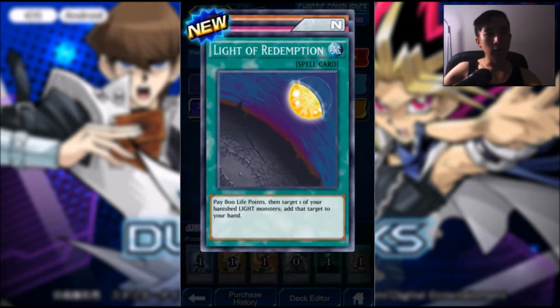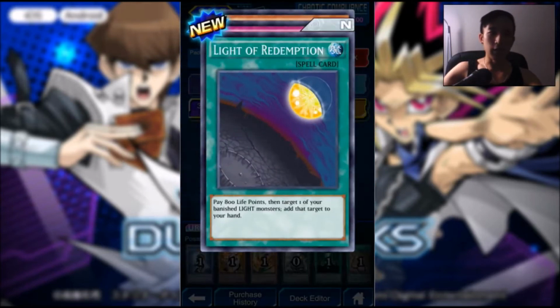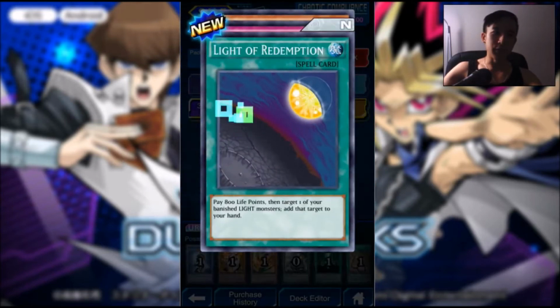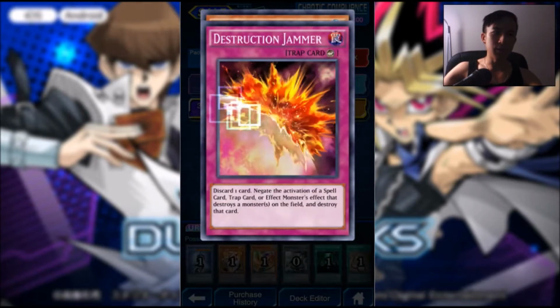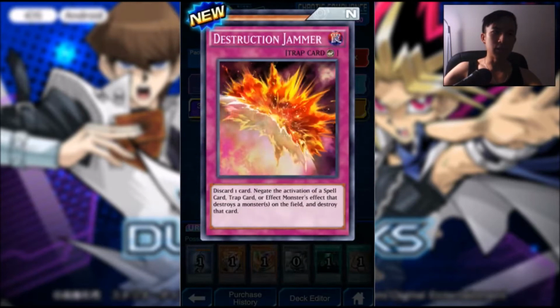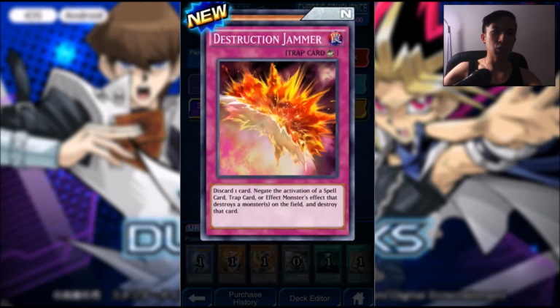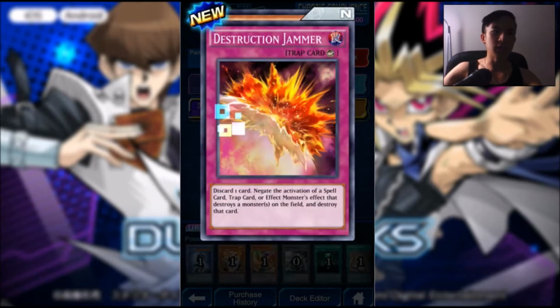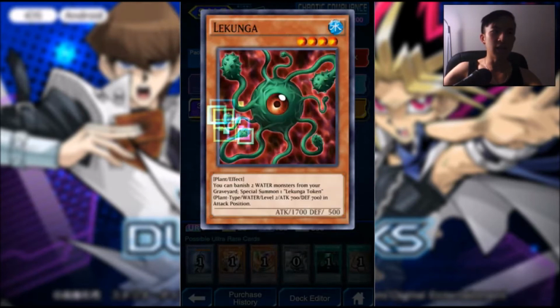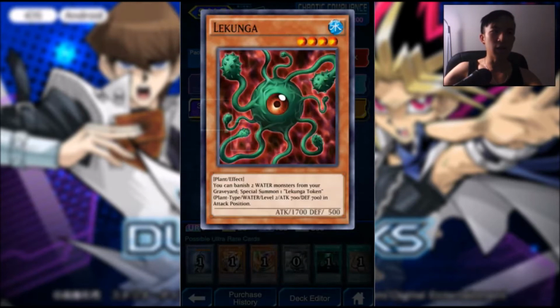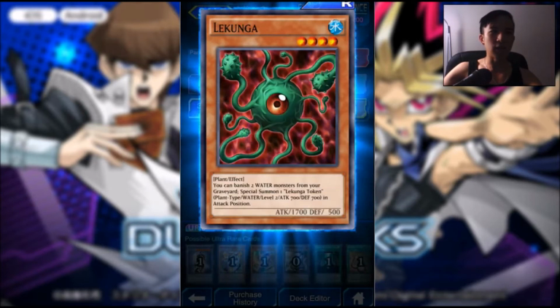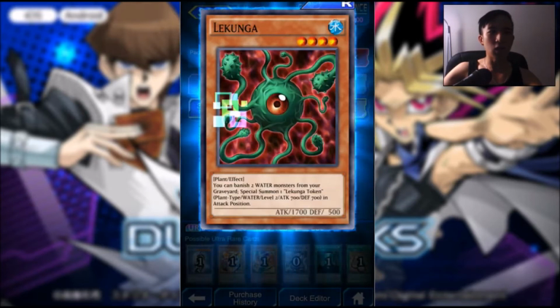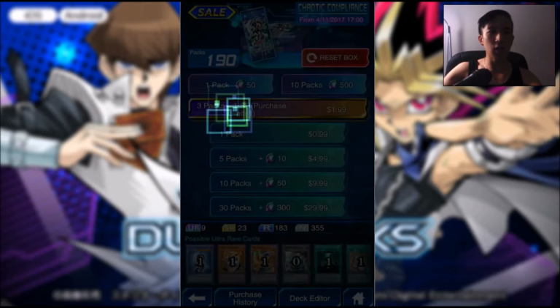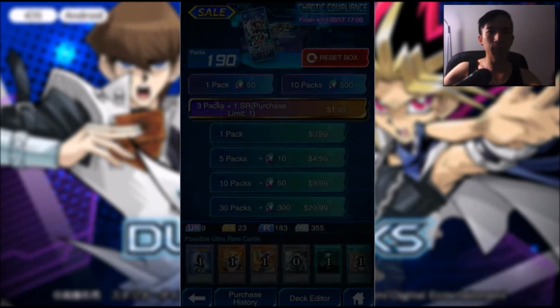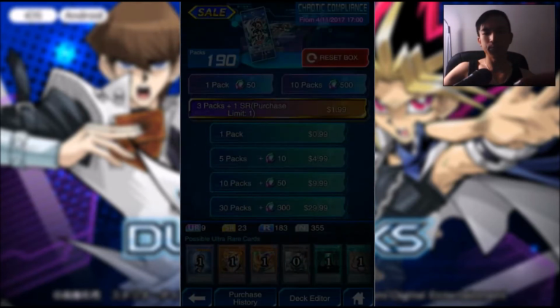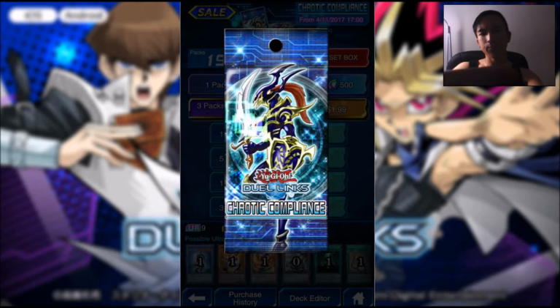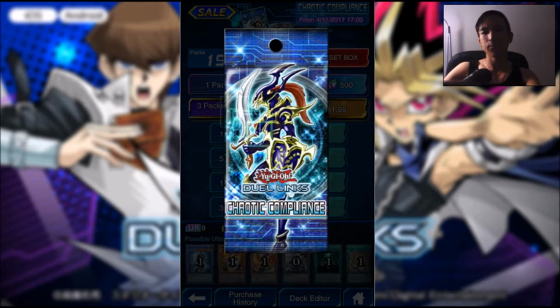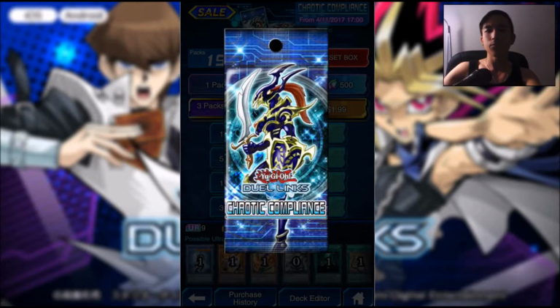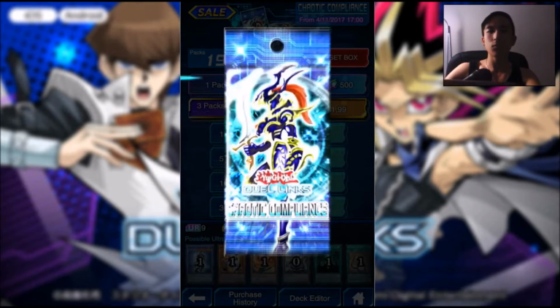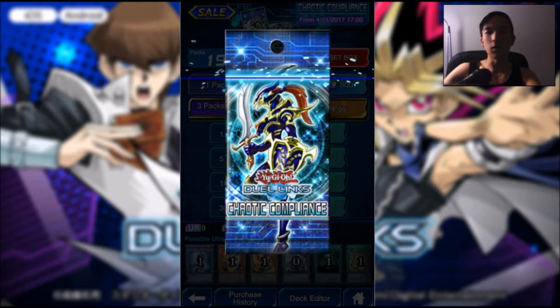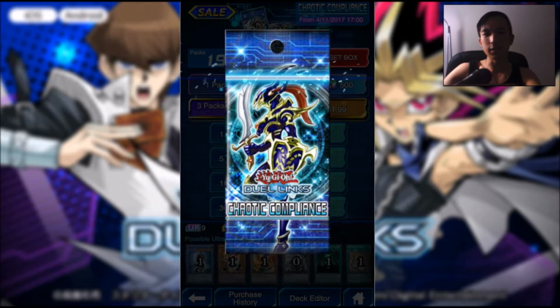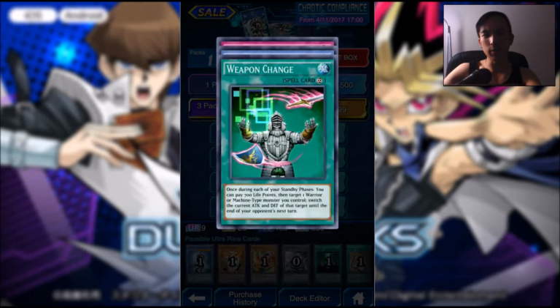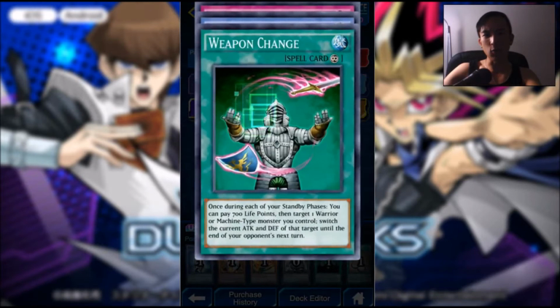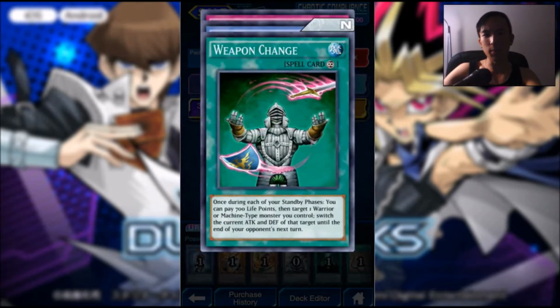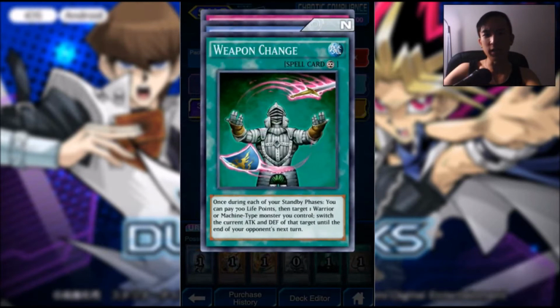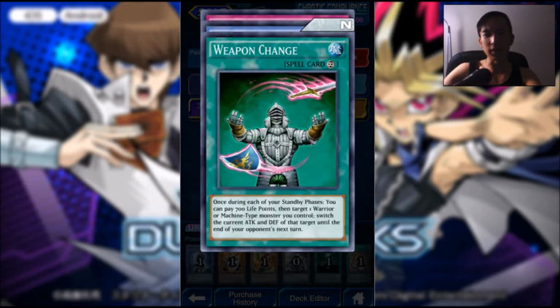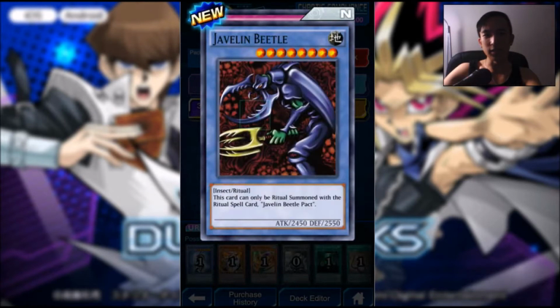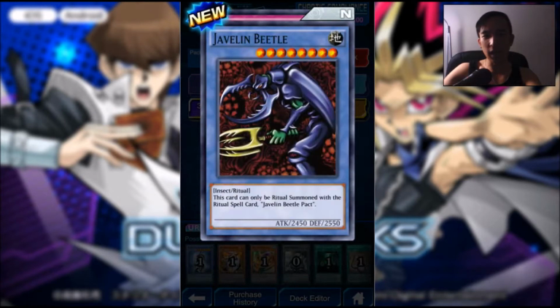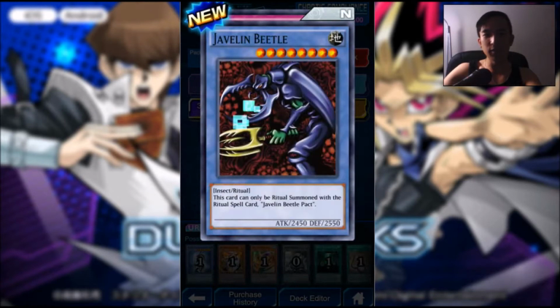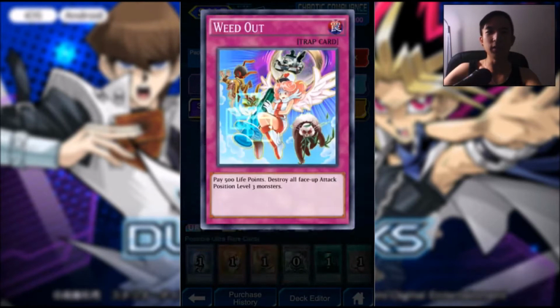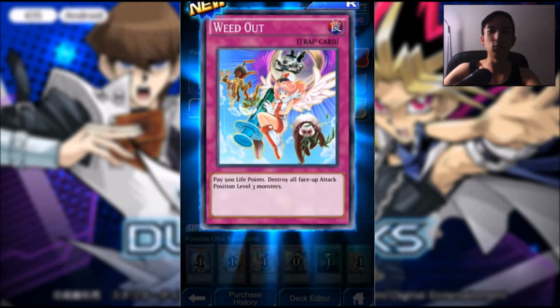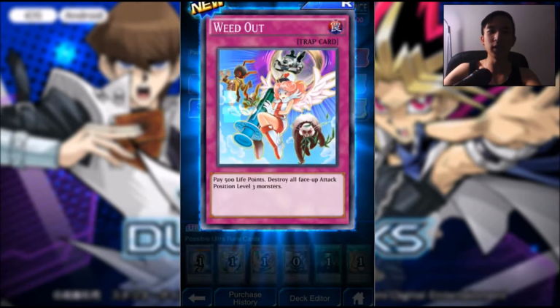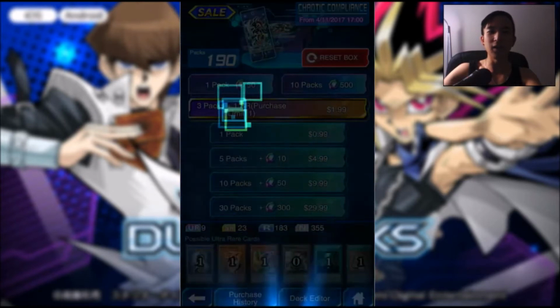Light of Redemption, Destruction Jammer, and the Konga. Third pack: Weapon Change, Javelin Beetle, Weed Out.